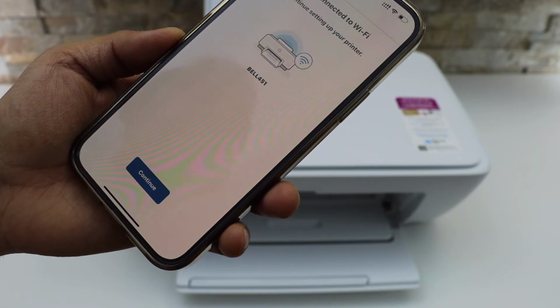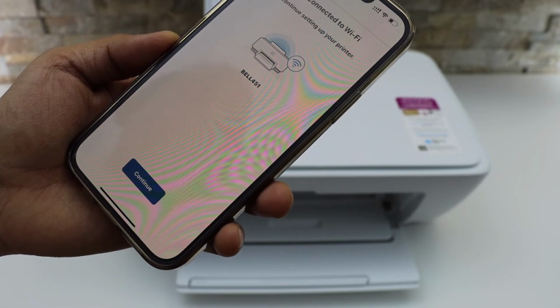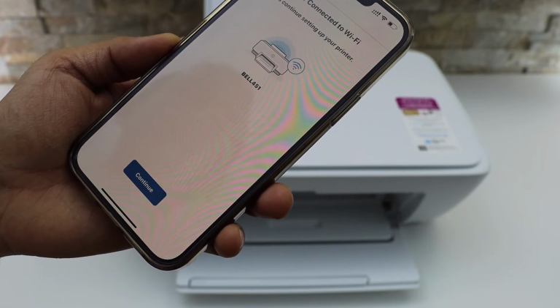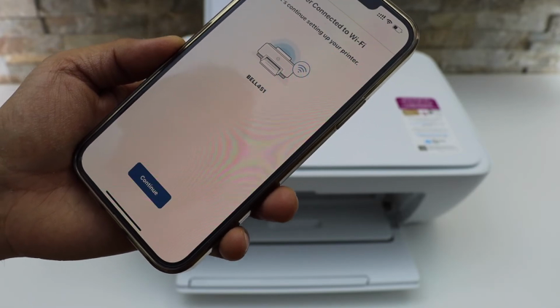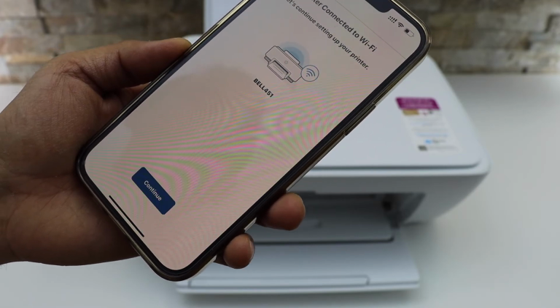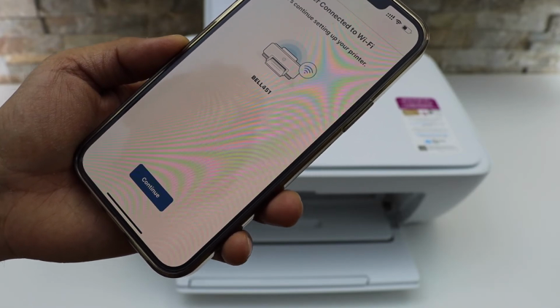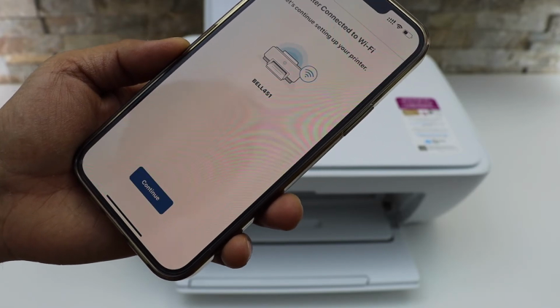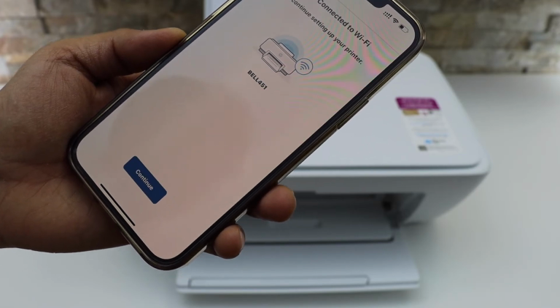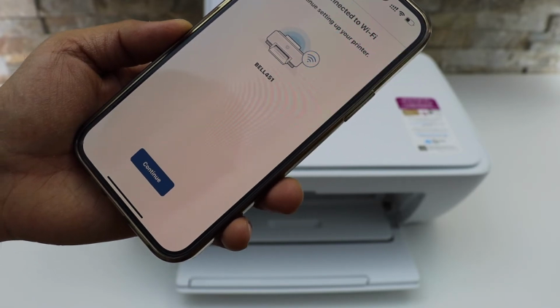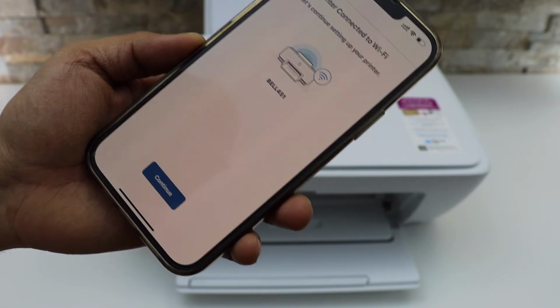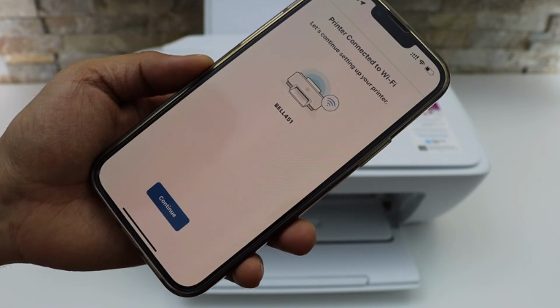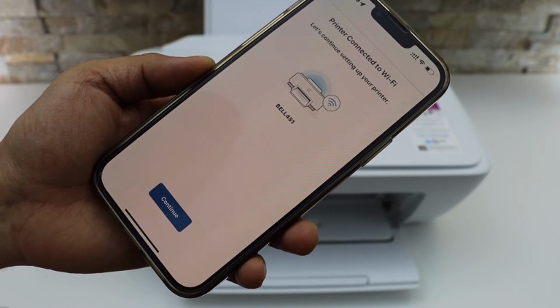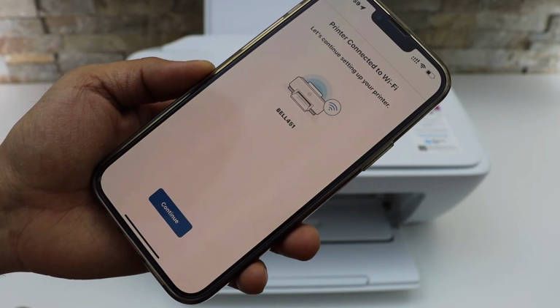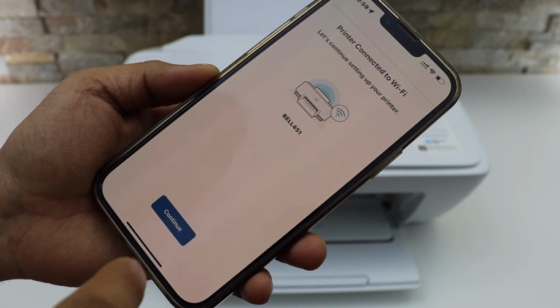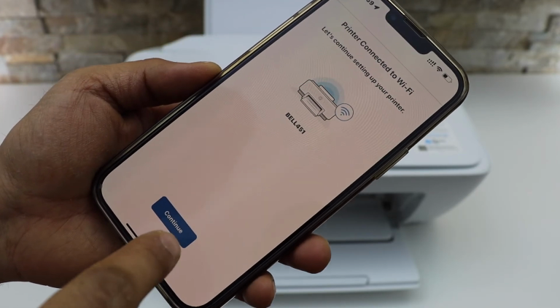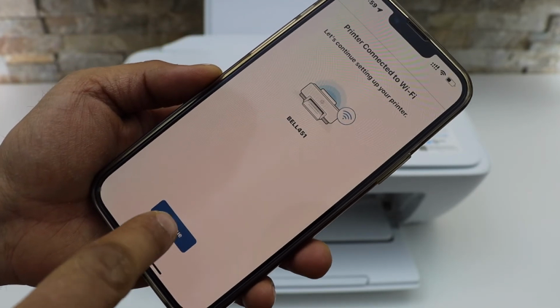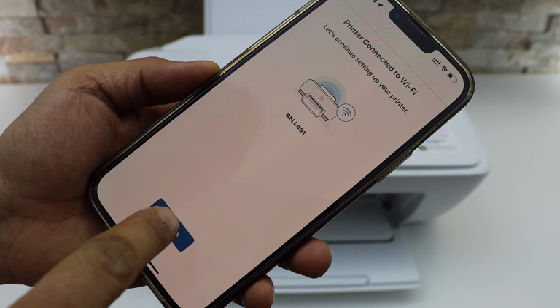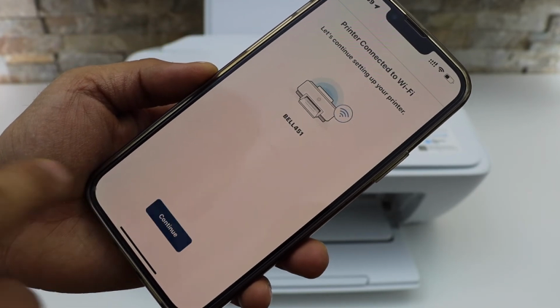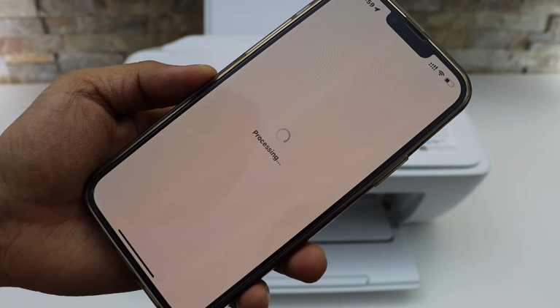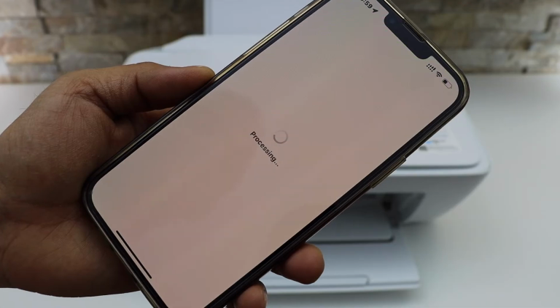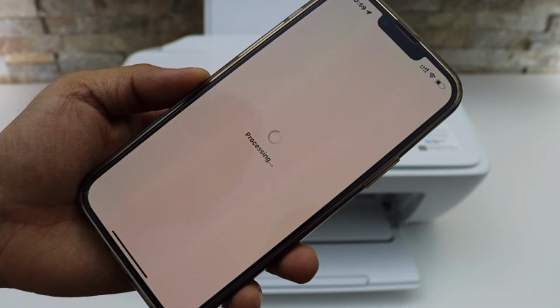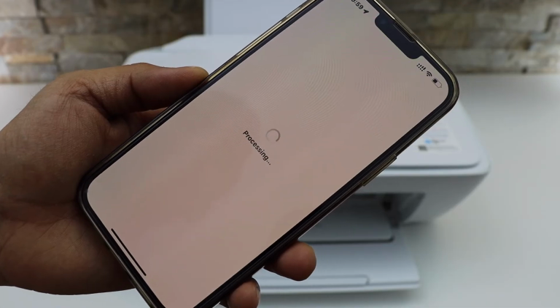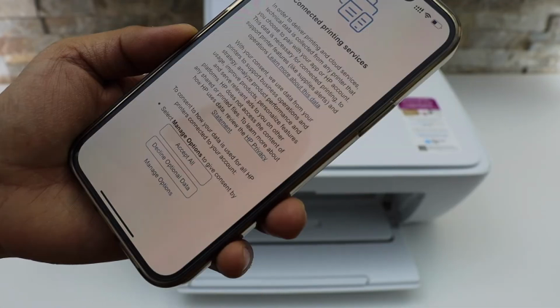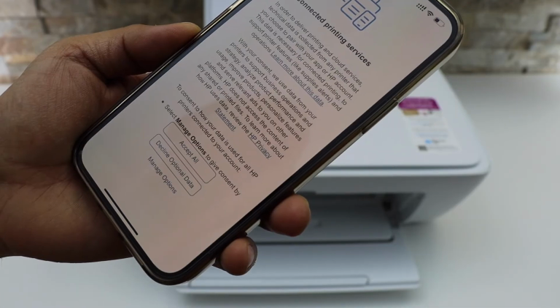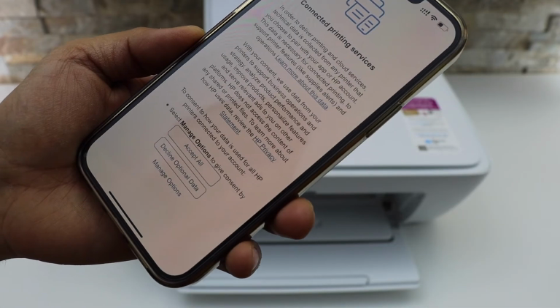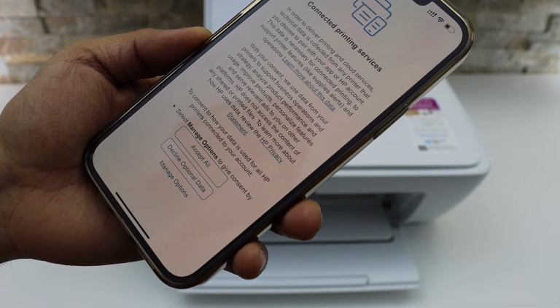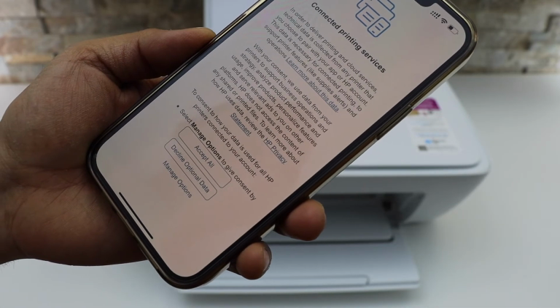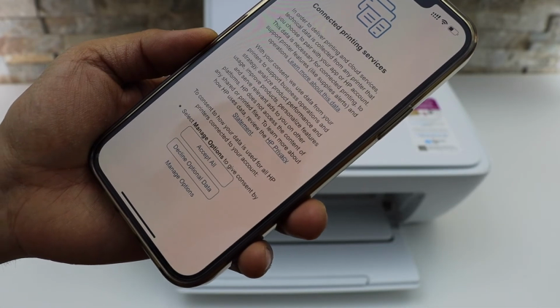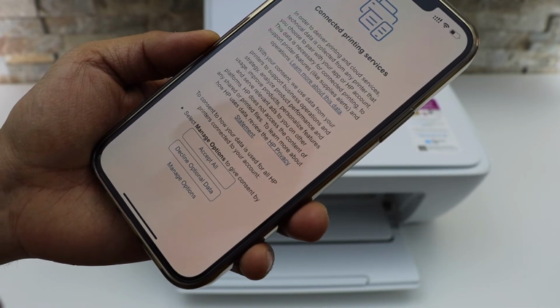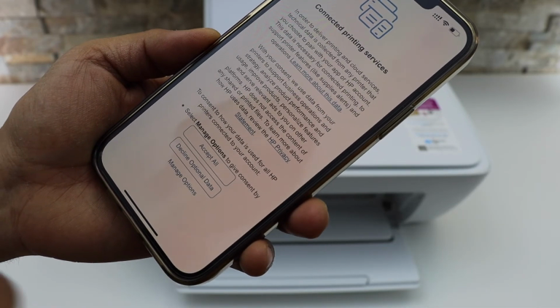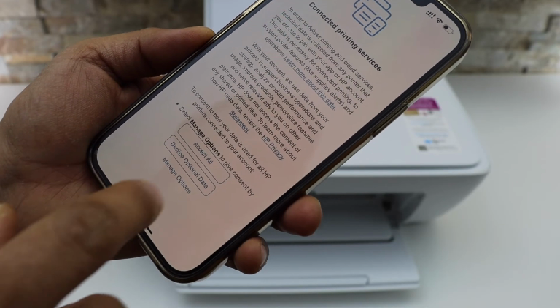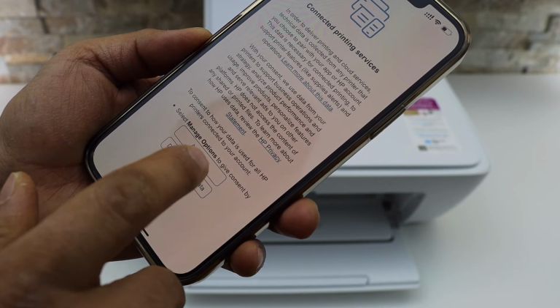Press the flashing information button on the printer. The printer is connected to the Wi-Fi. Simply click on the continue button to connect your printer to the printing services.